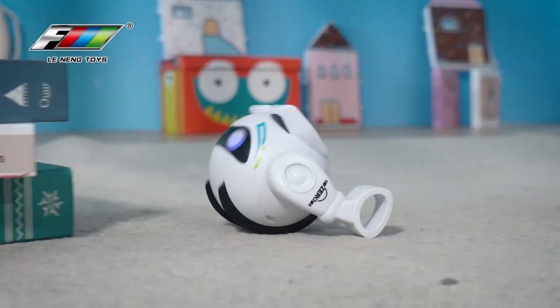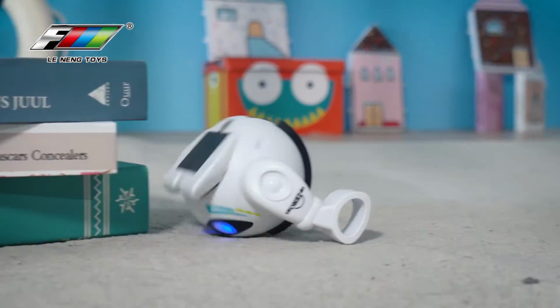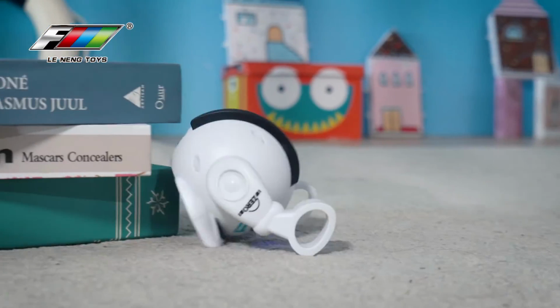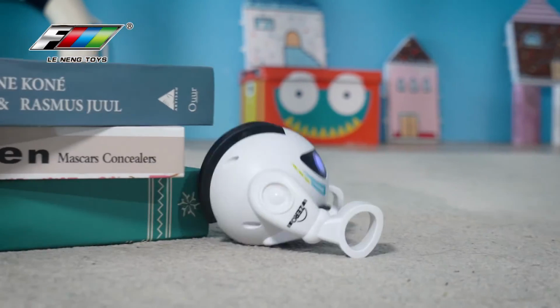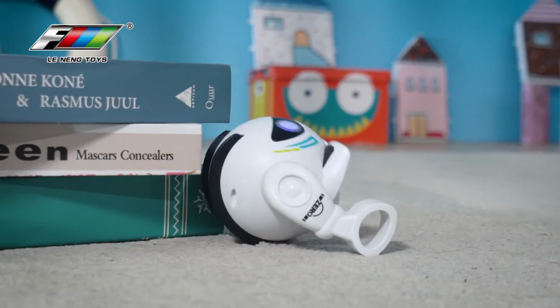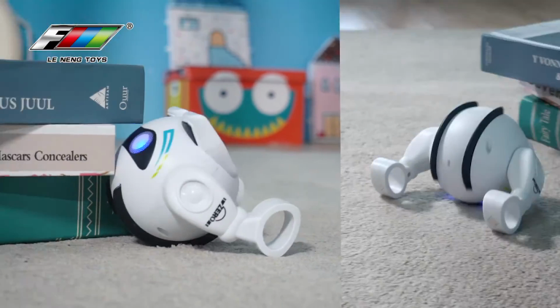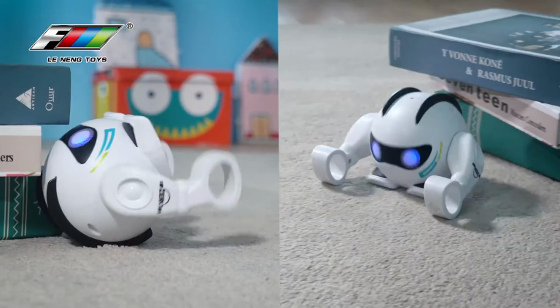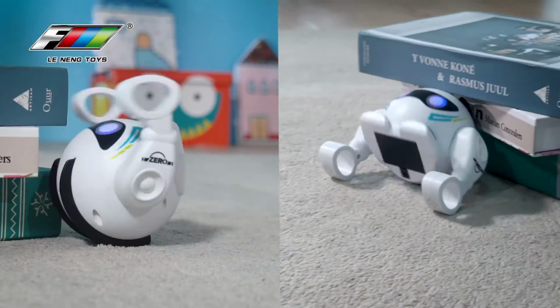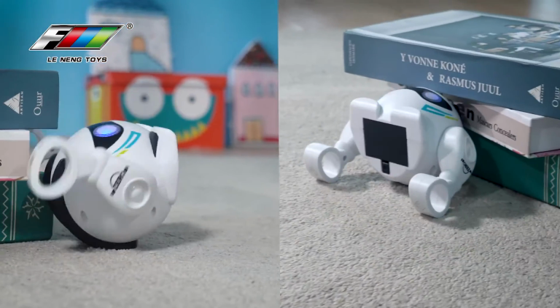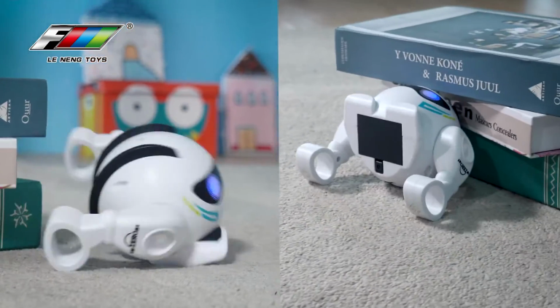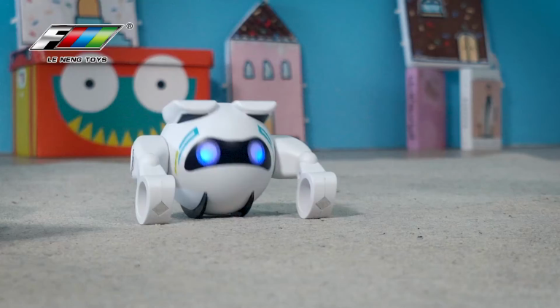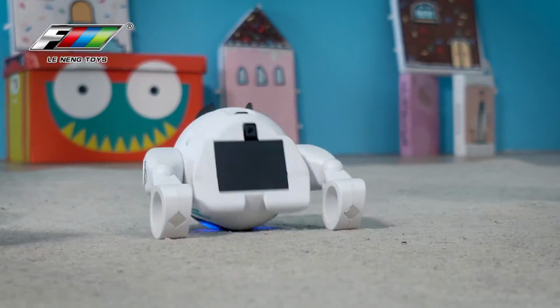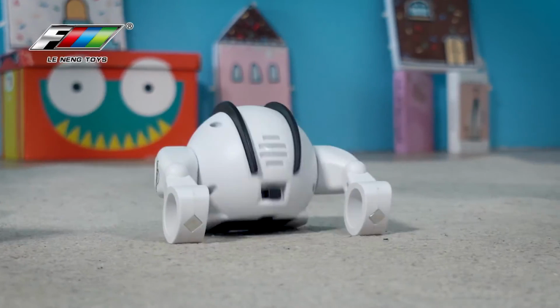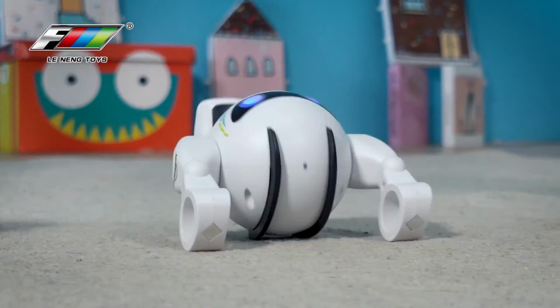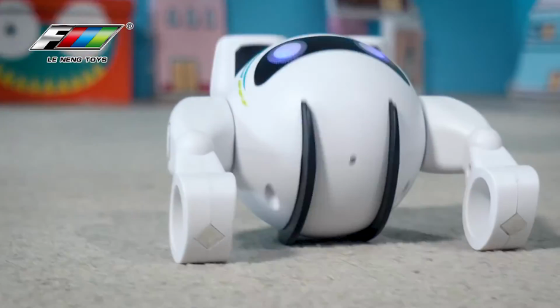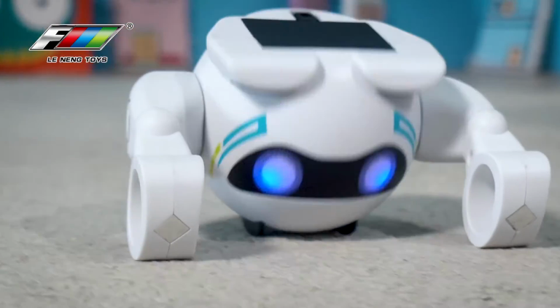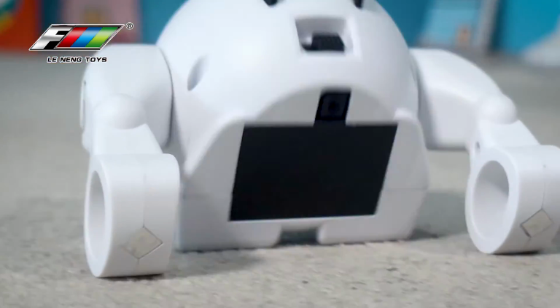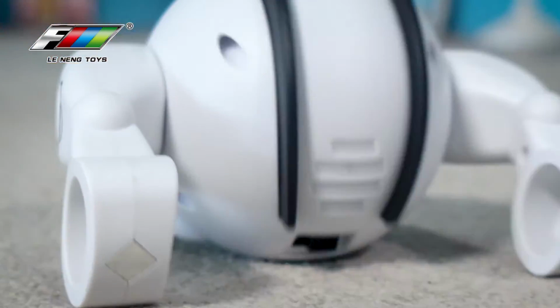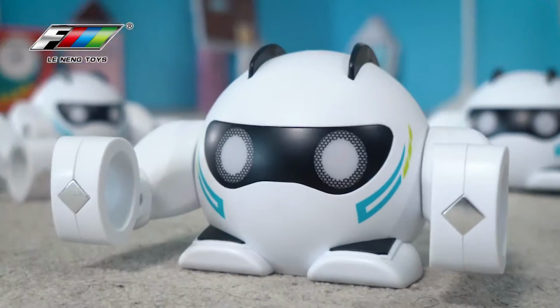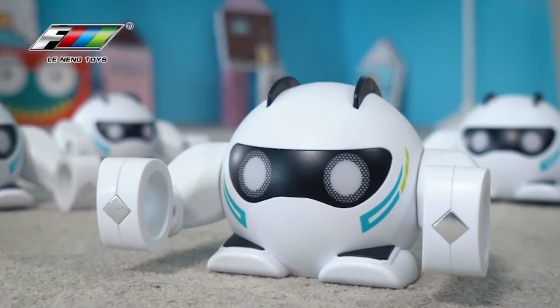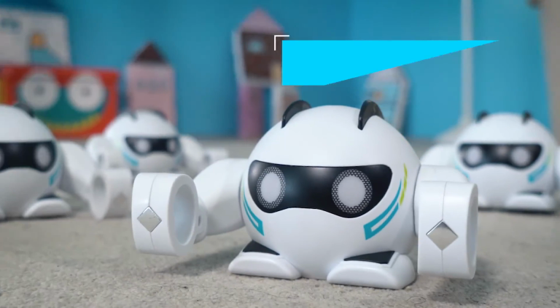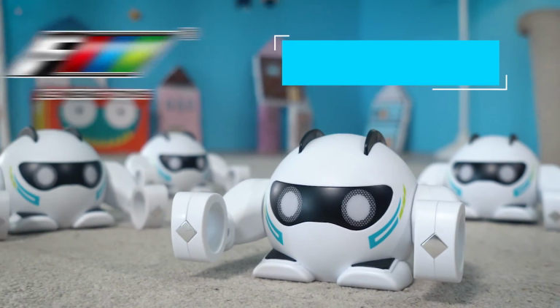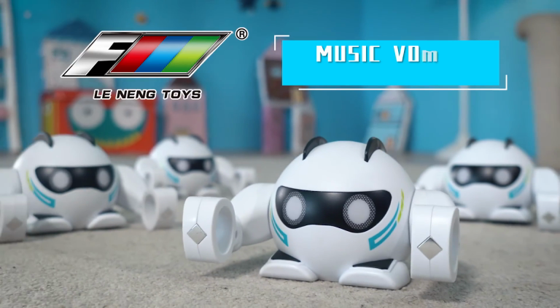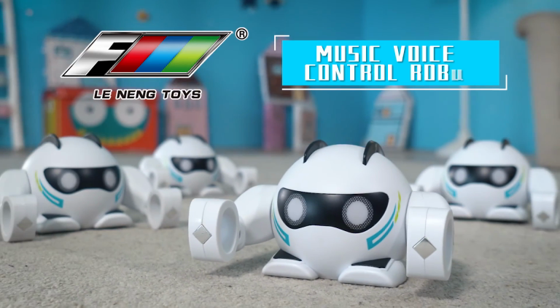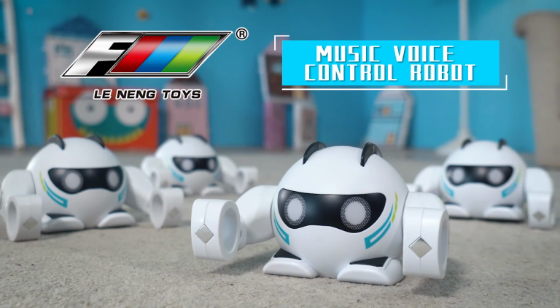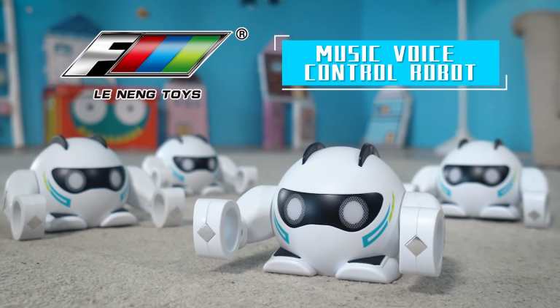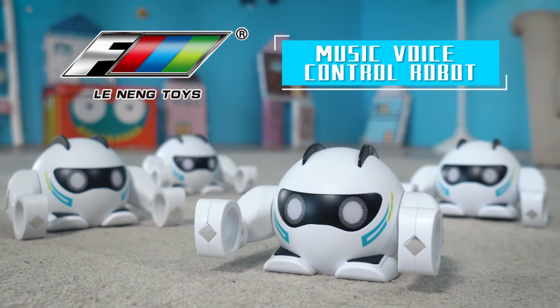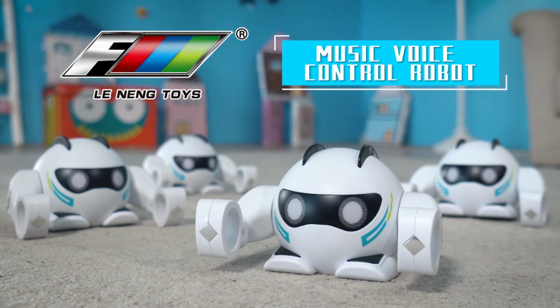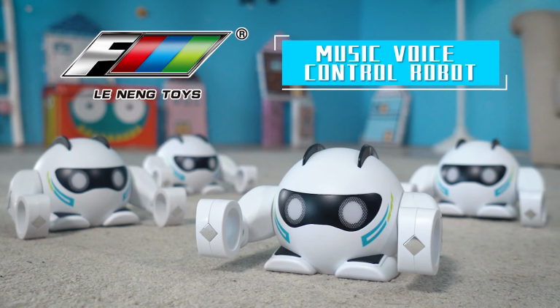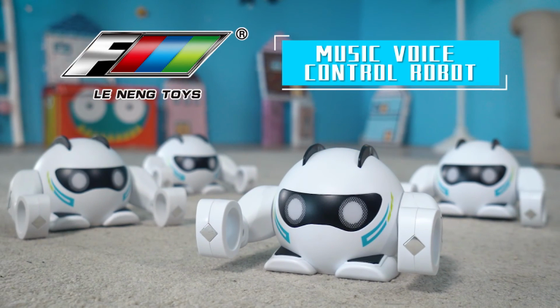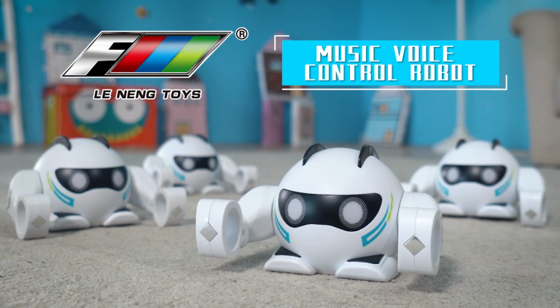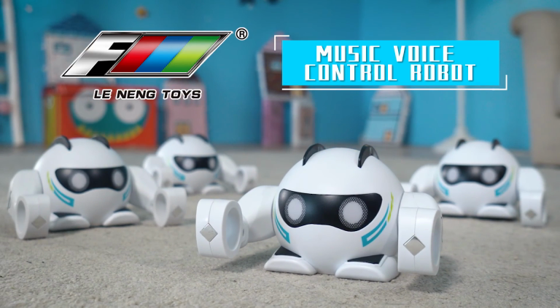Wake up your sensor robot now. LENANG Music Voice Control Robot.